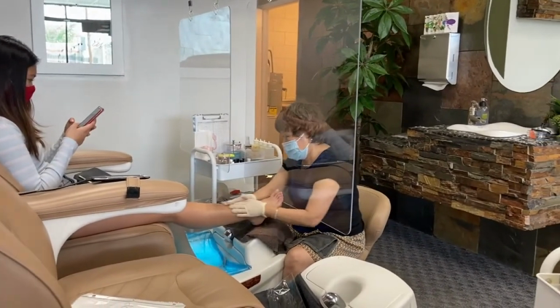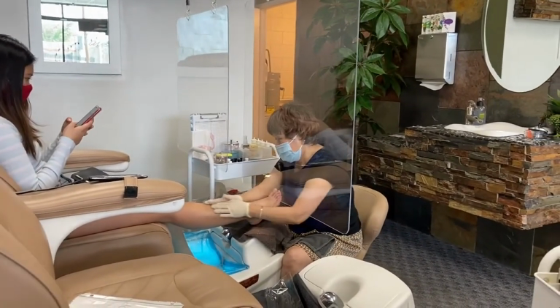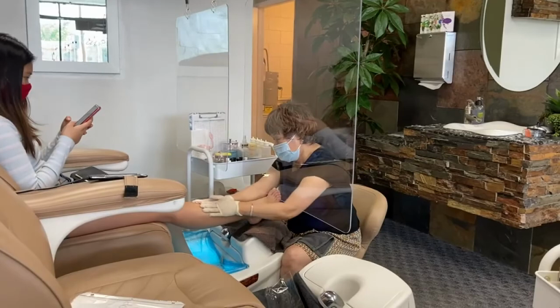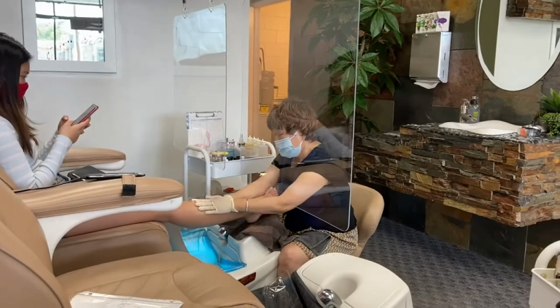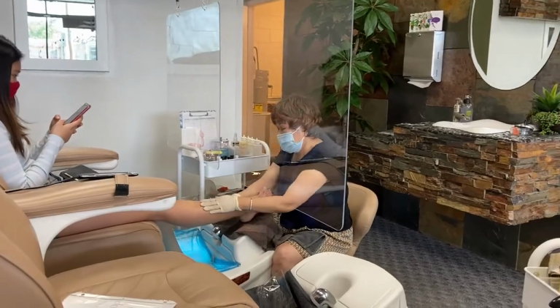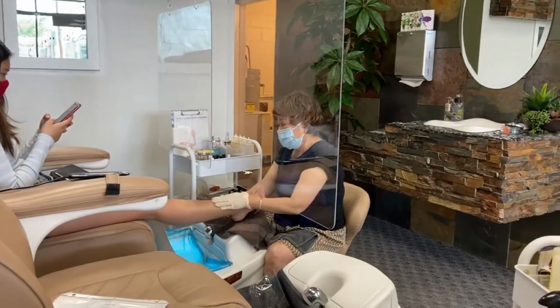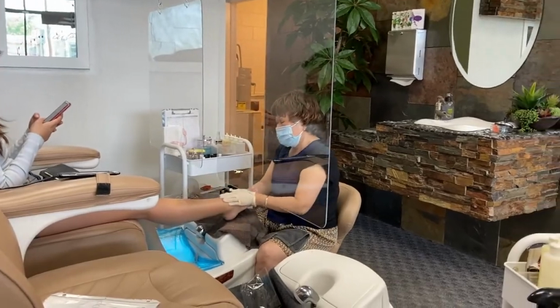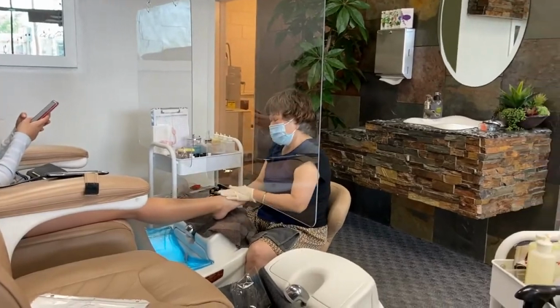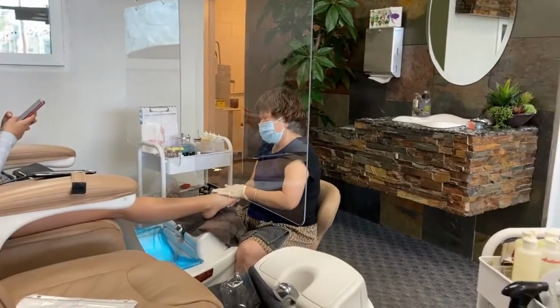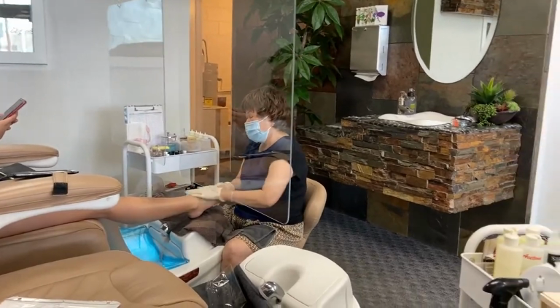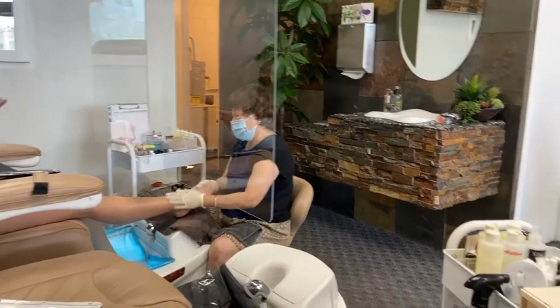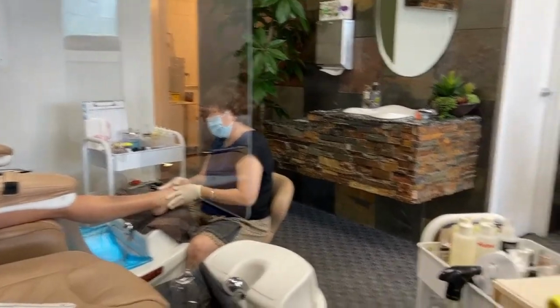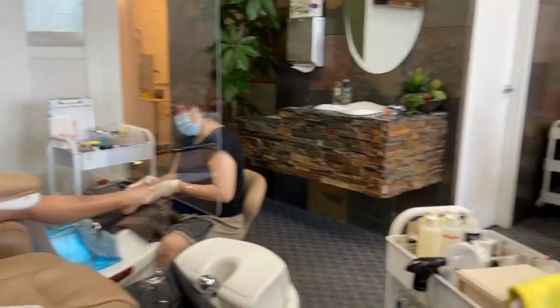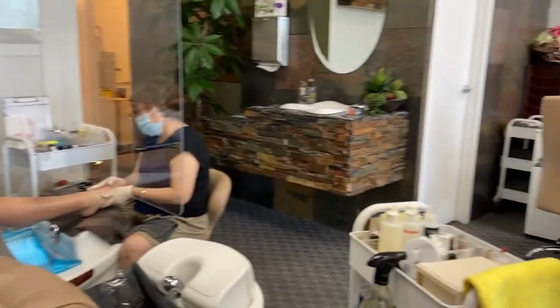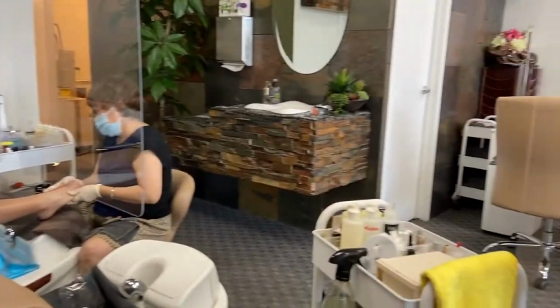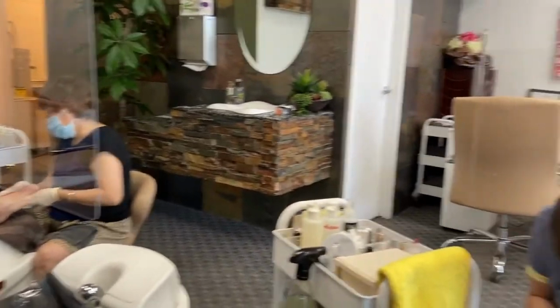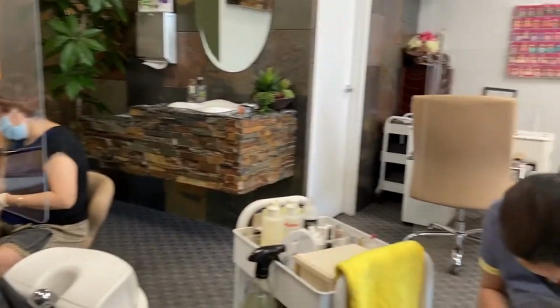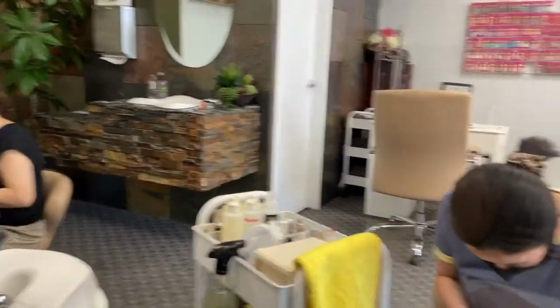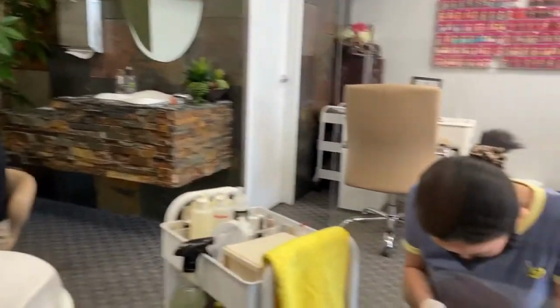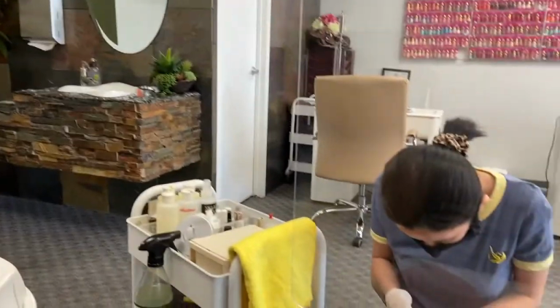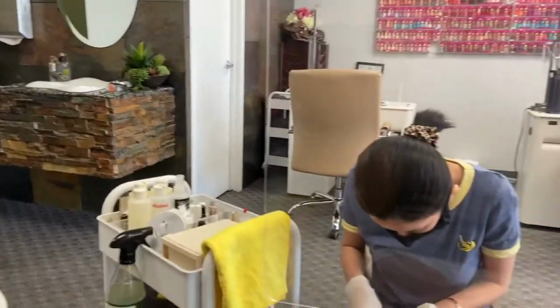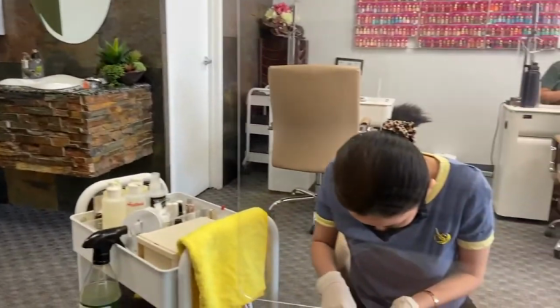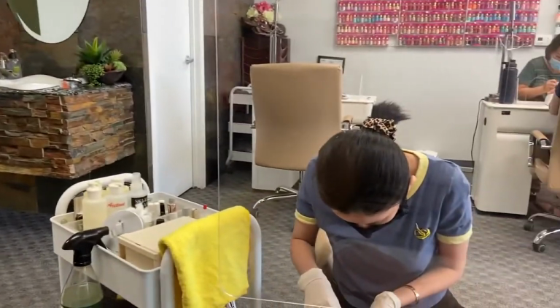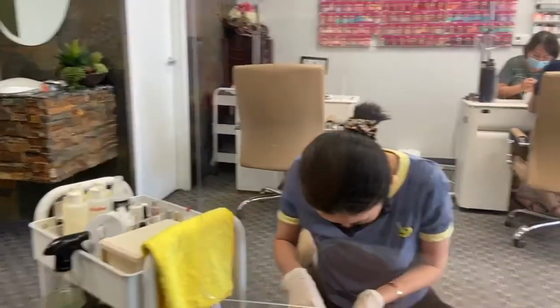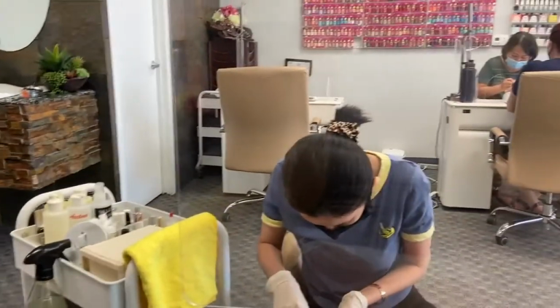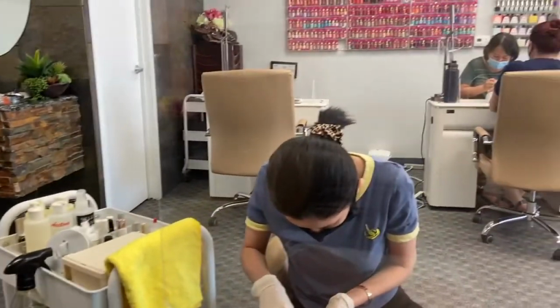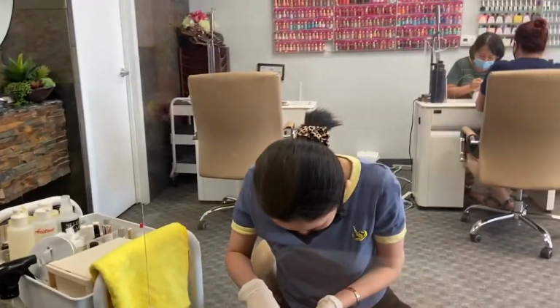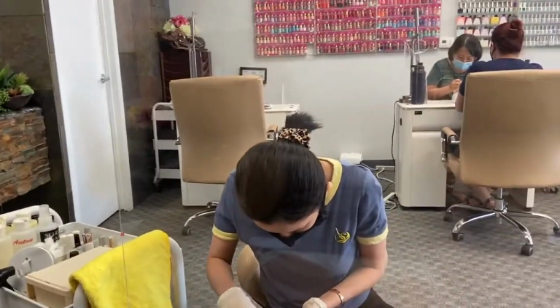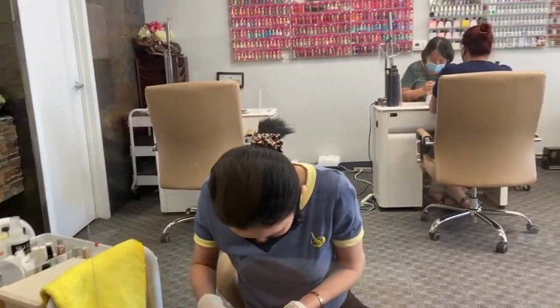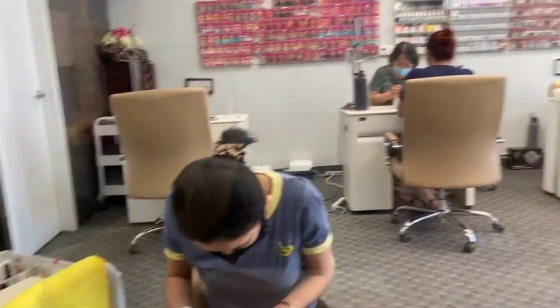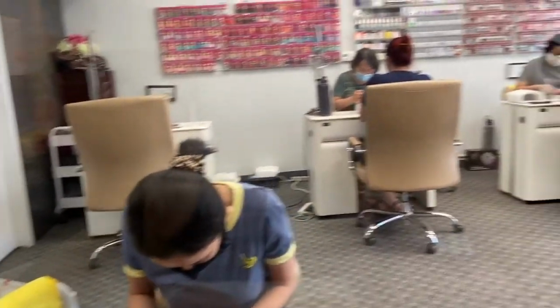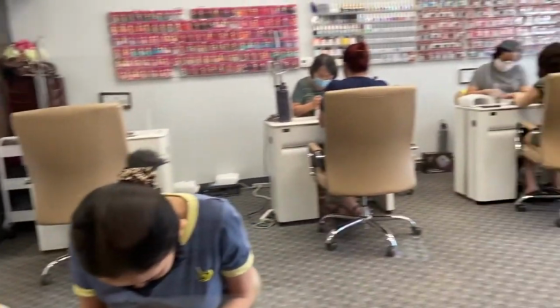There's my daughter enjoying her foot massage — and the lady is doing mine right now too!